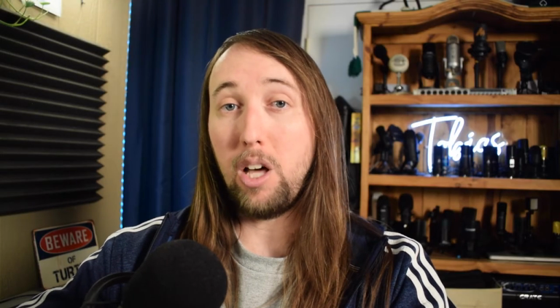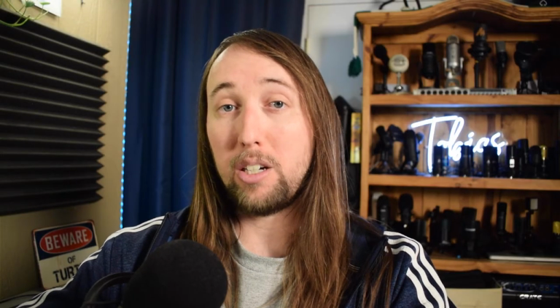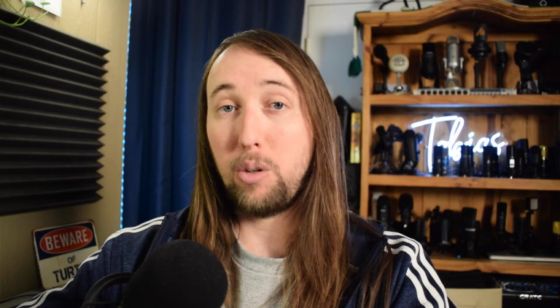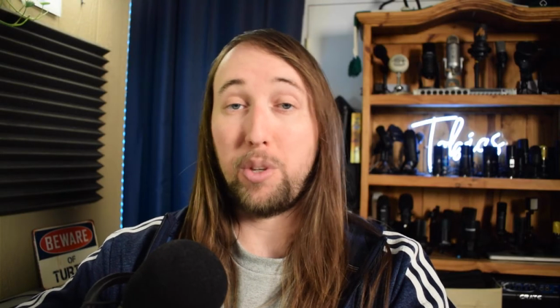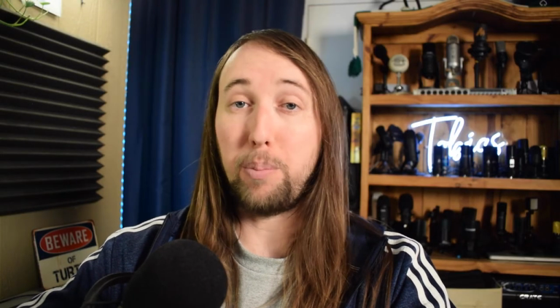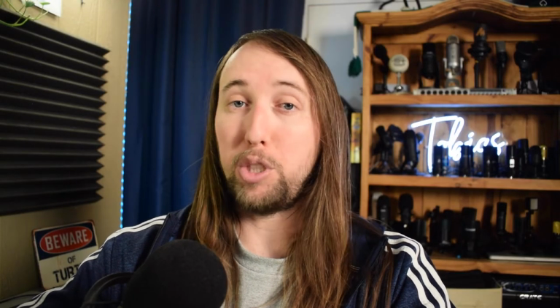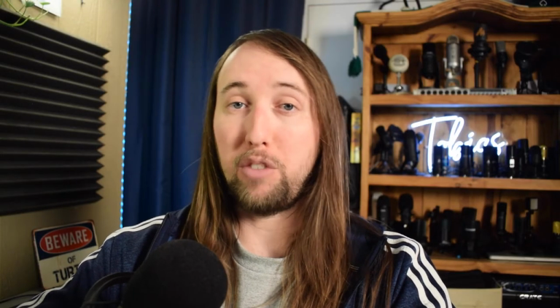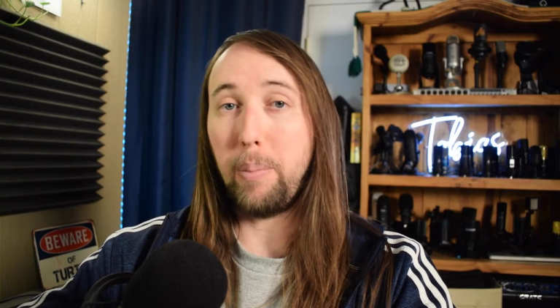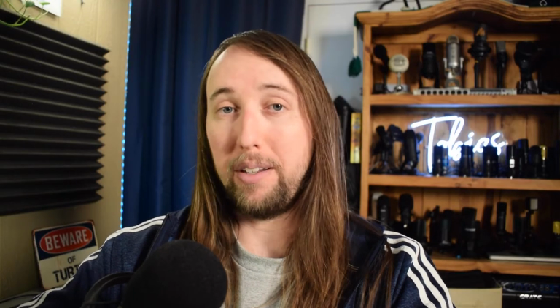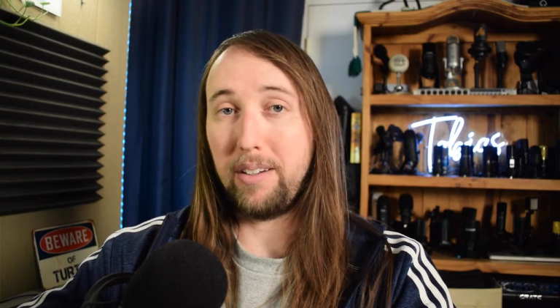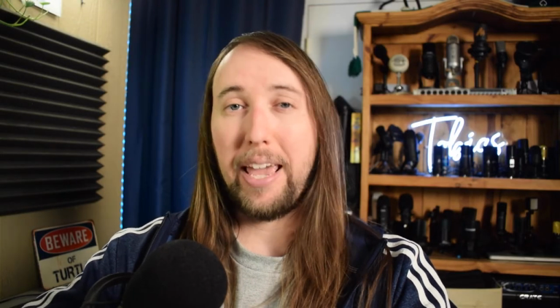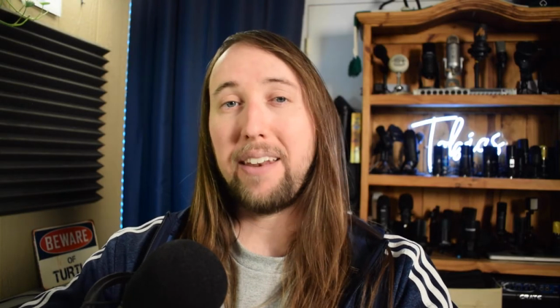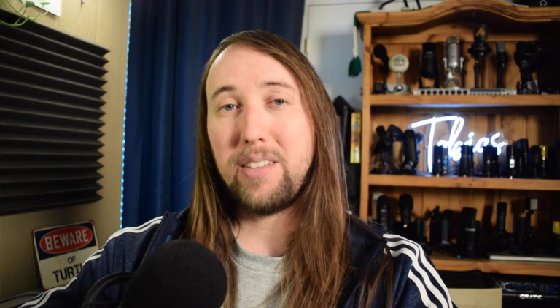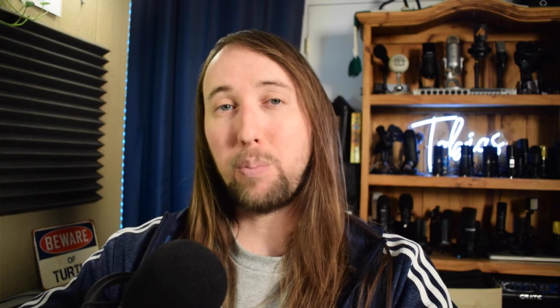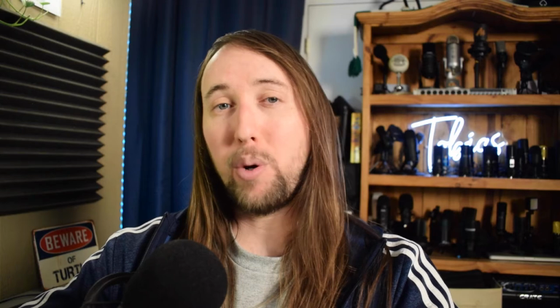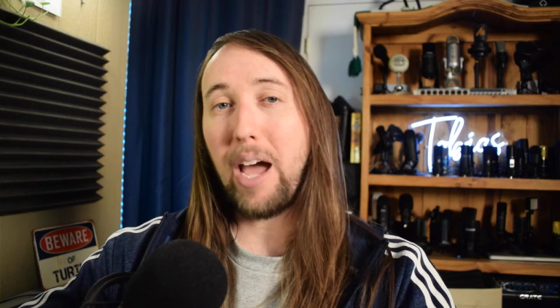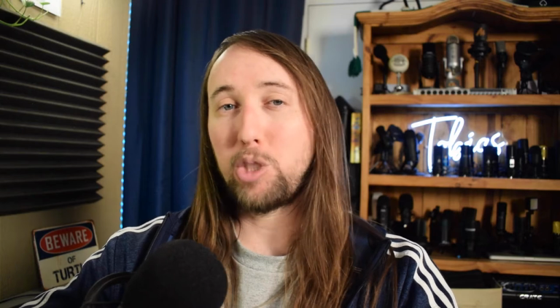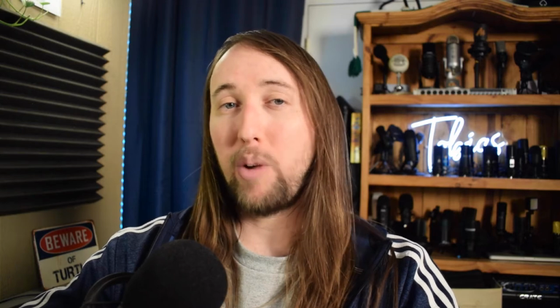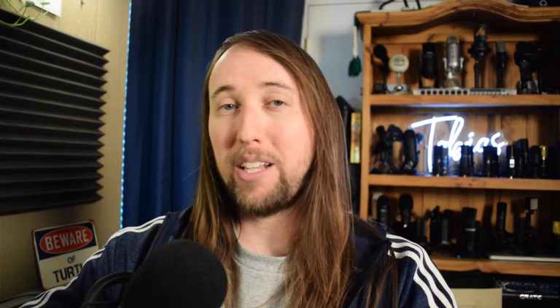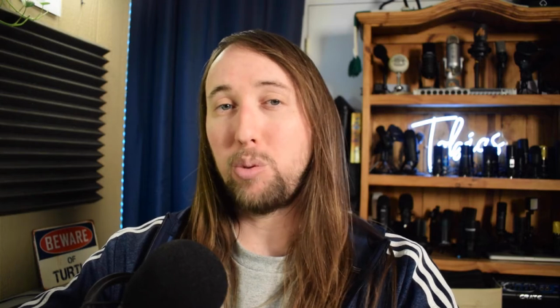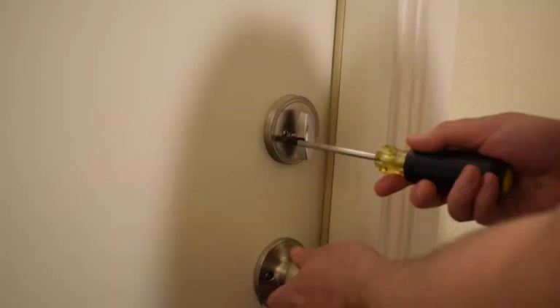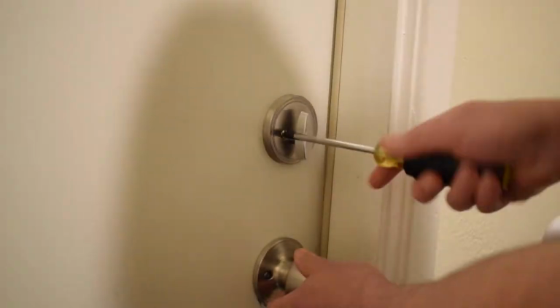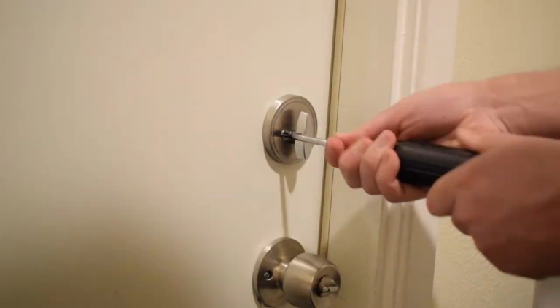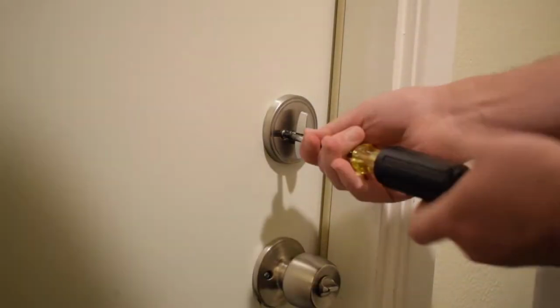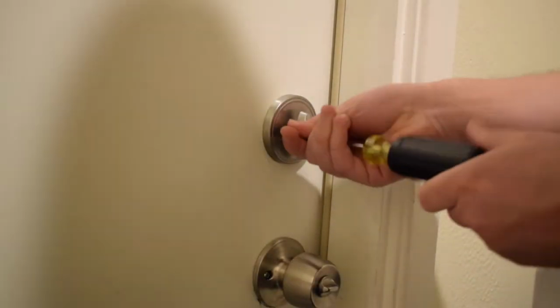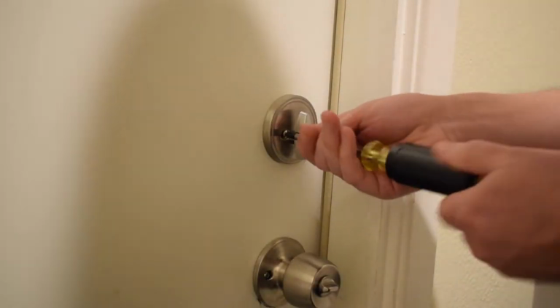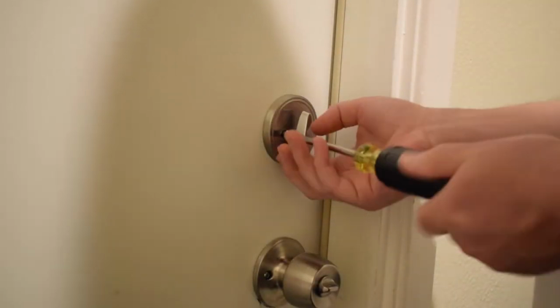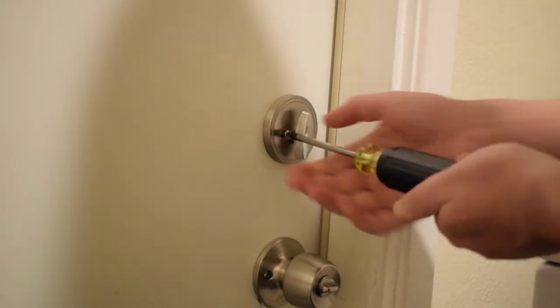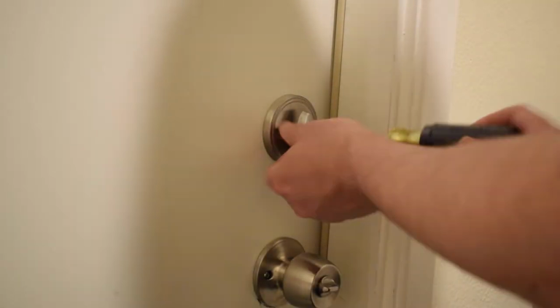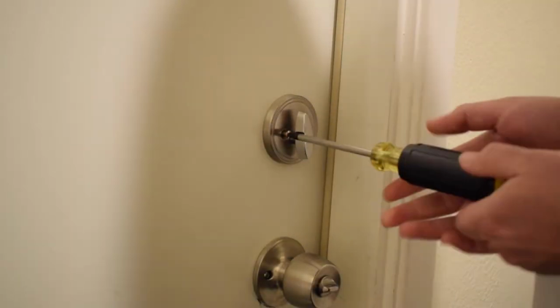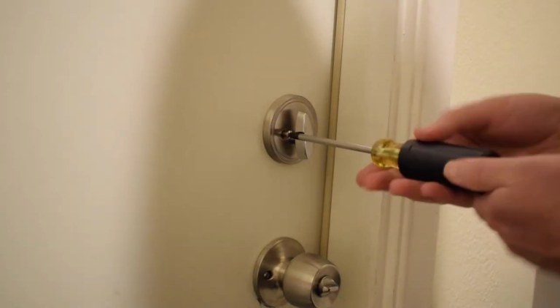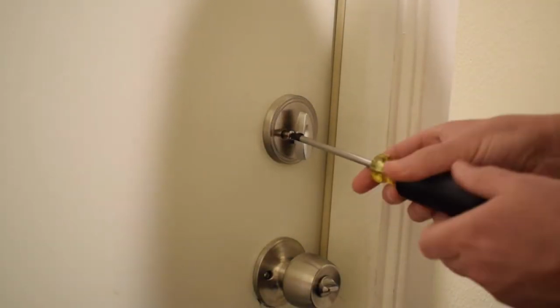With the We Lock app you can unlock the lock with just the push of a button. At this point I was ready to install the smart deadbolt.